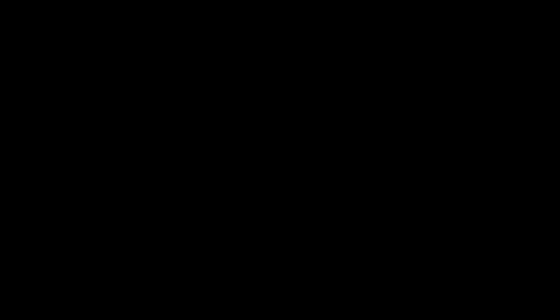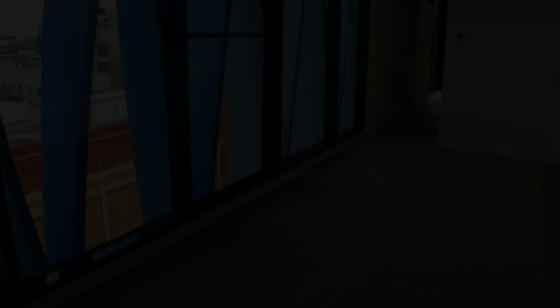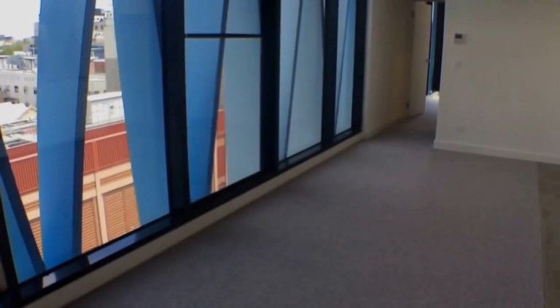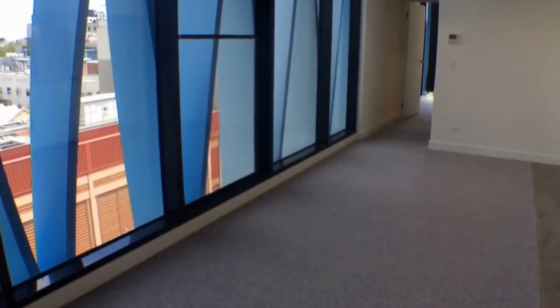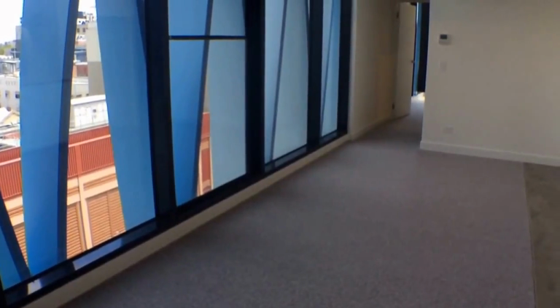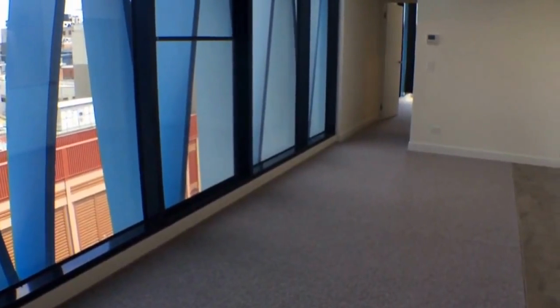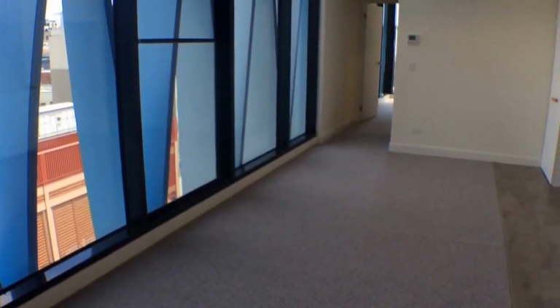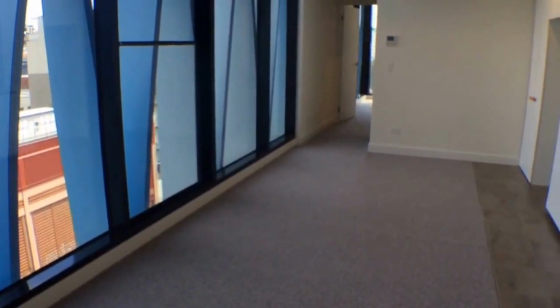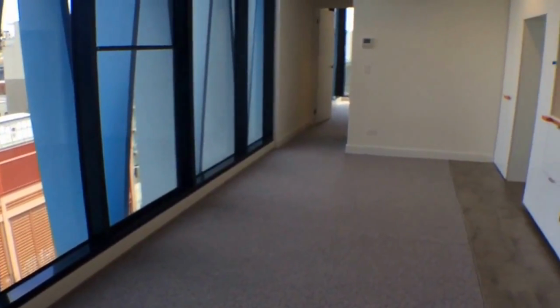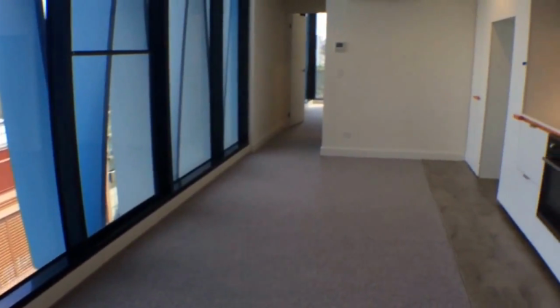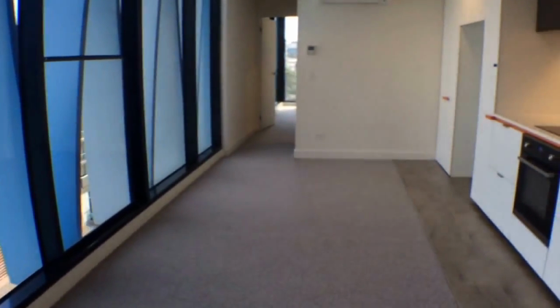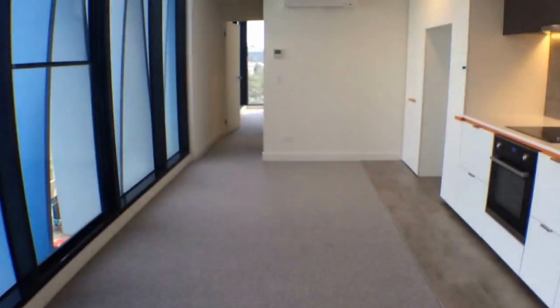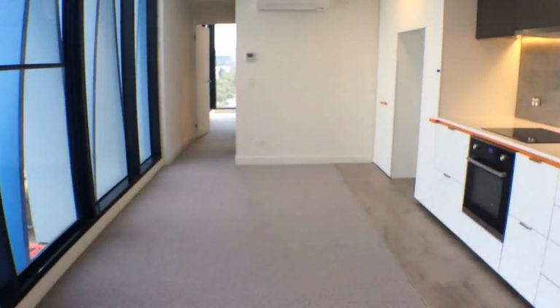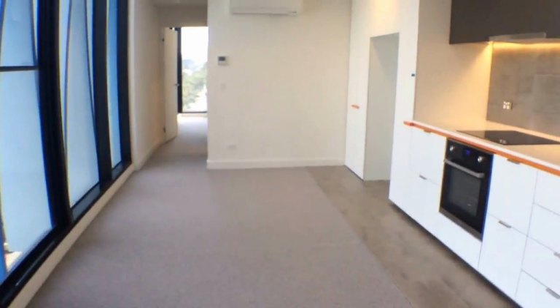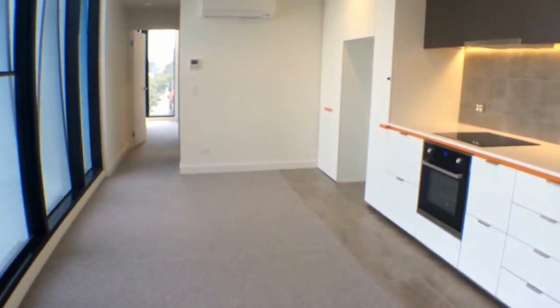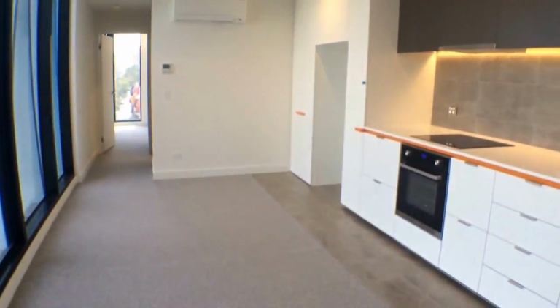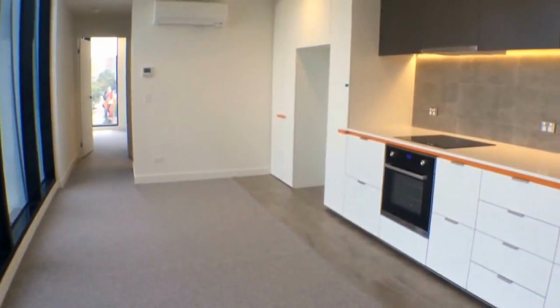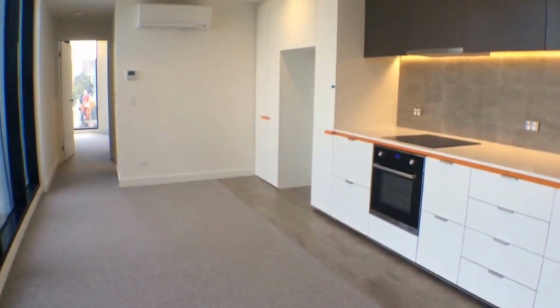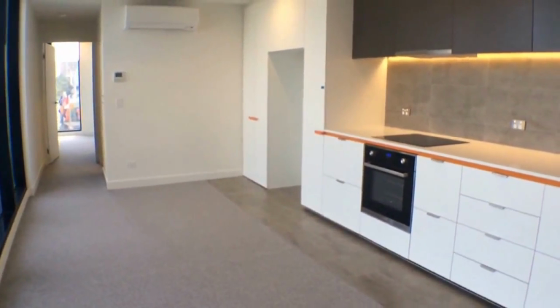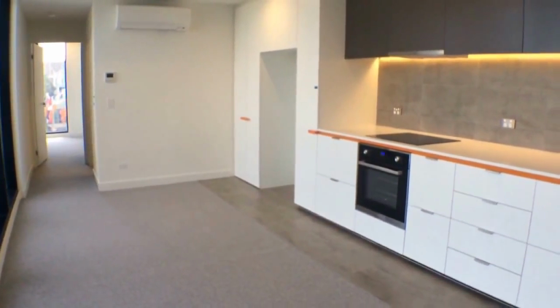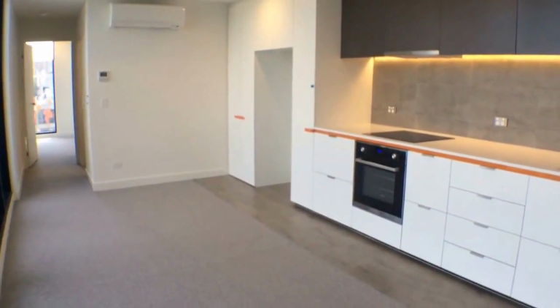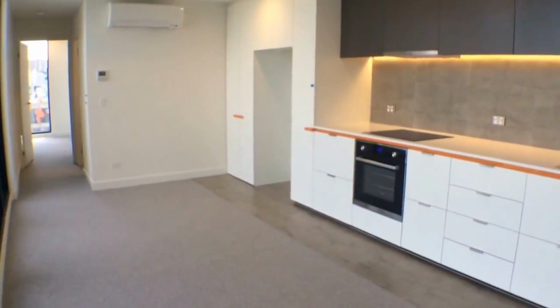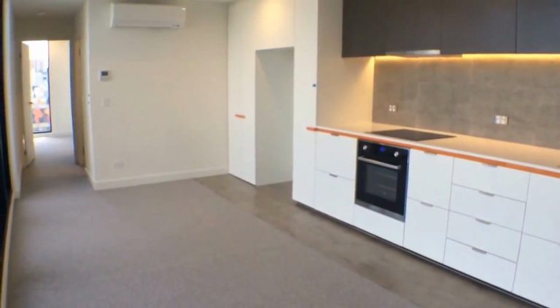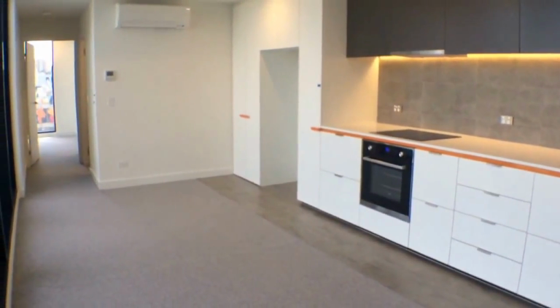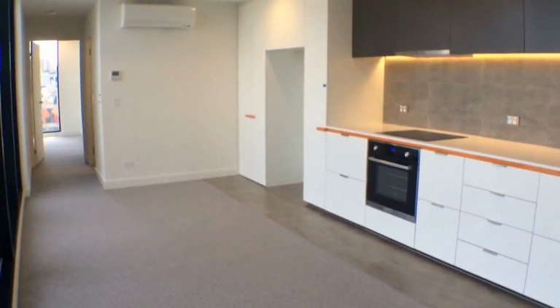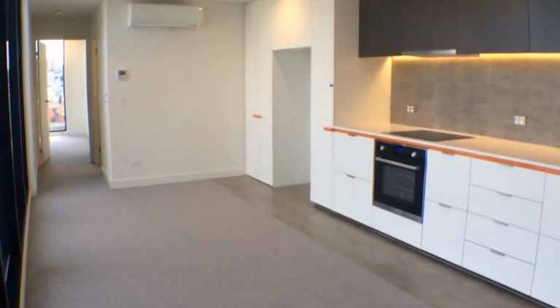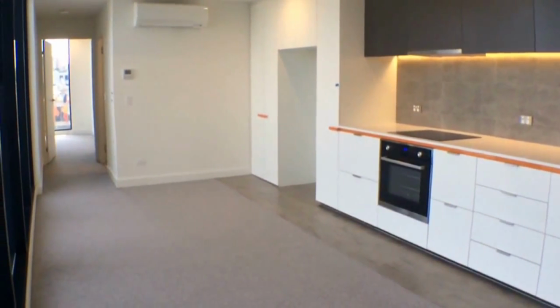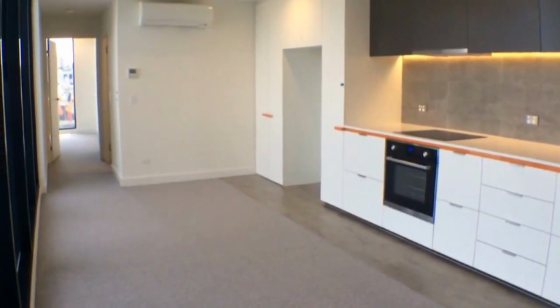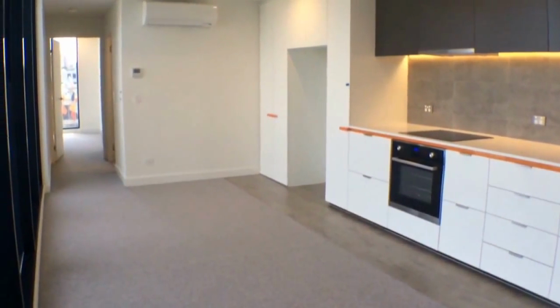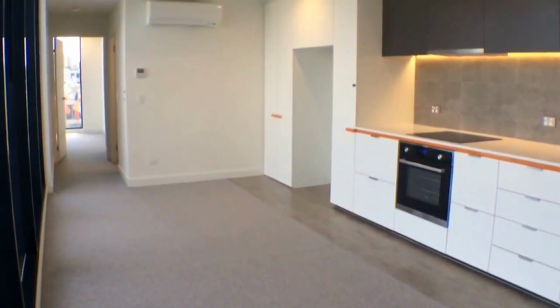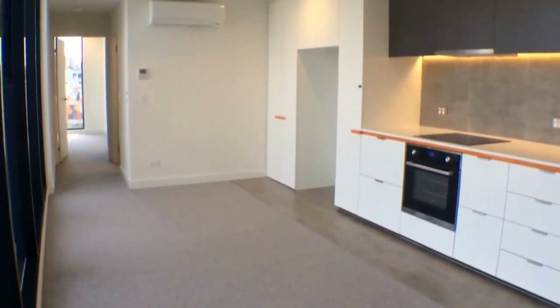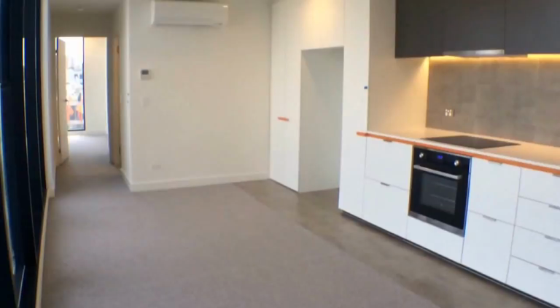This is Laura Hewson from Melbourne Real Estate and this is the marketing video for apartment 813 at 28 Bovary Street in Carlton.